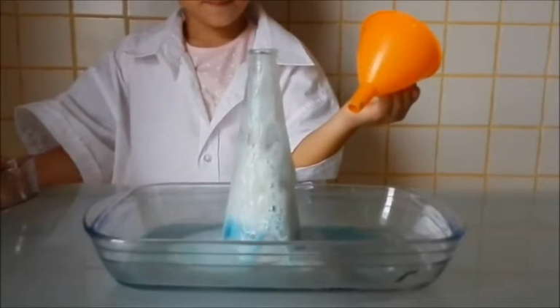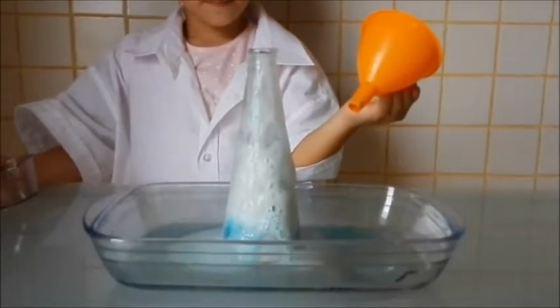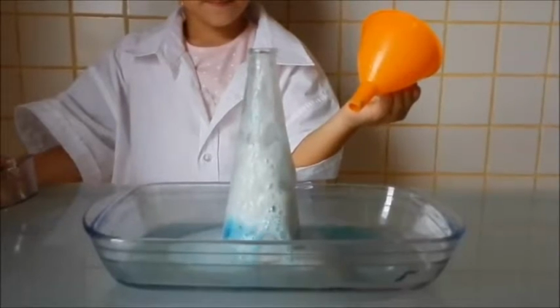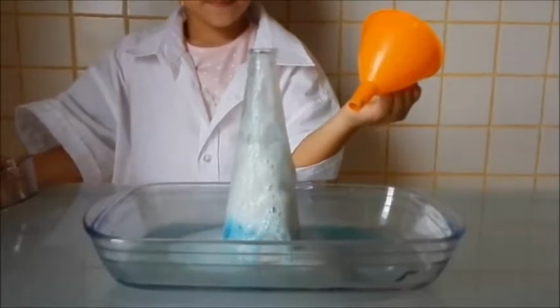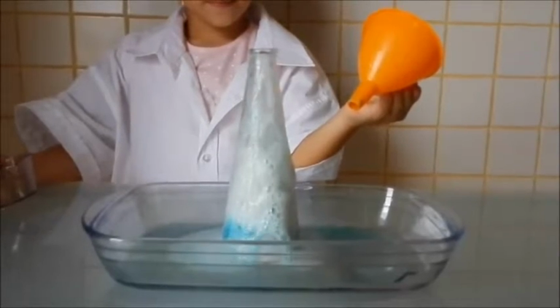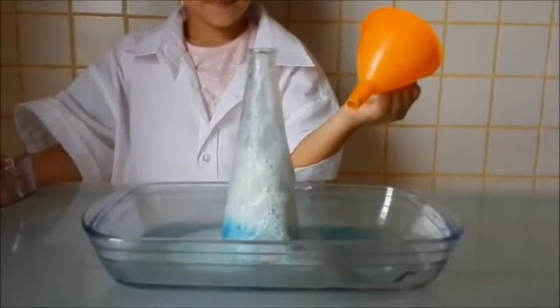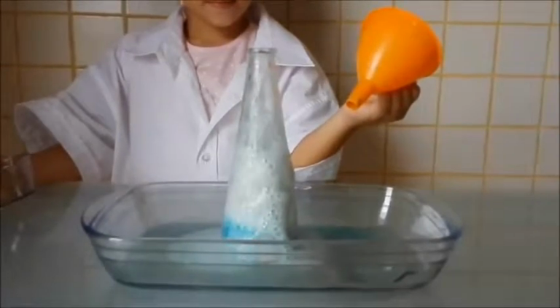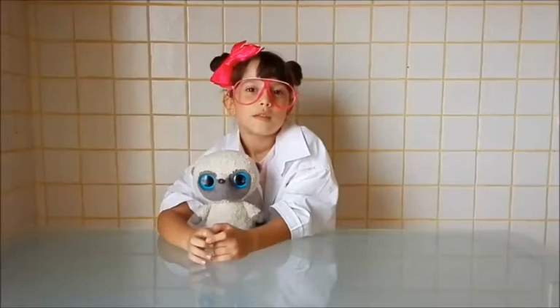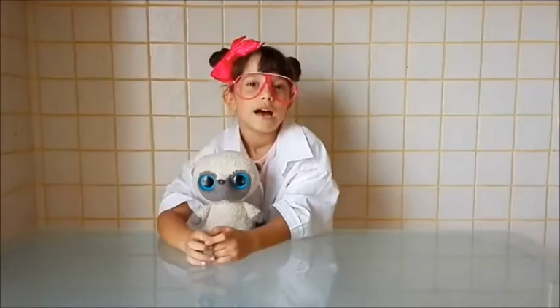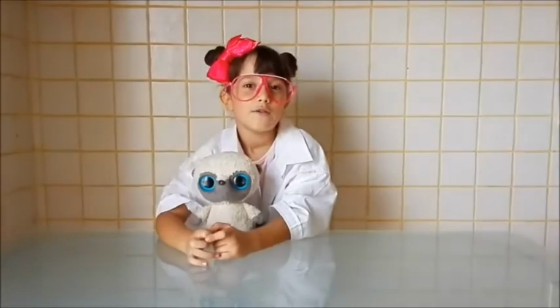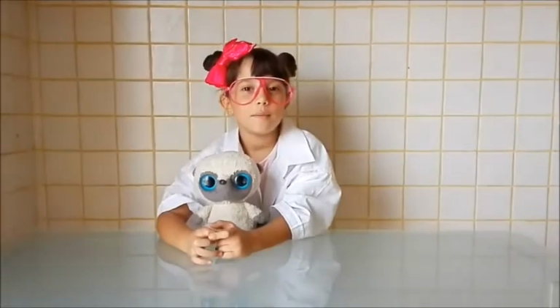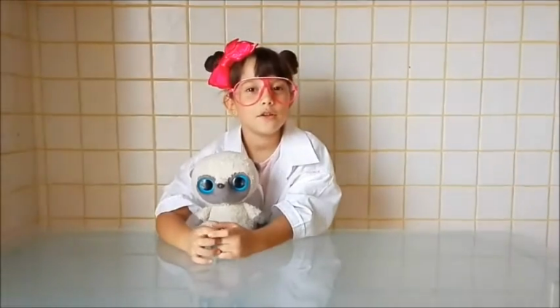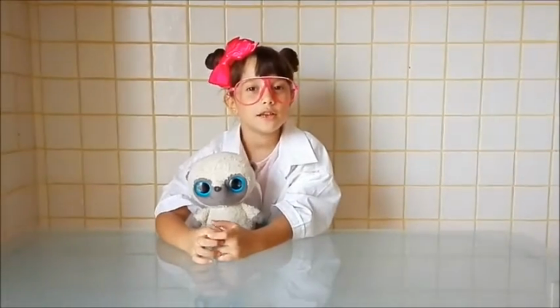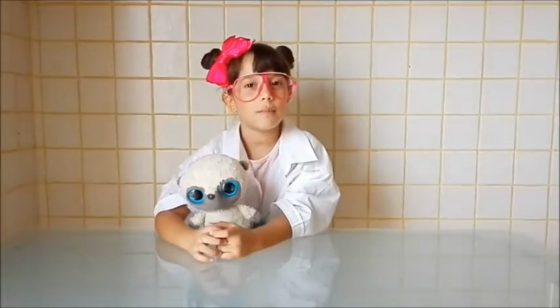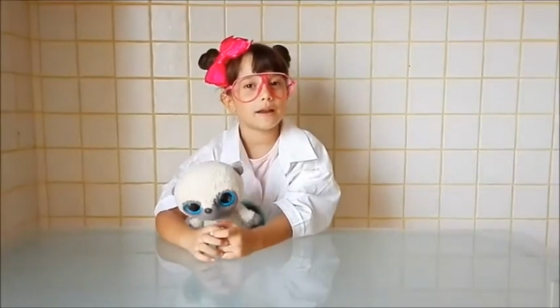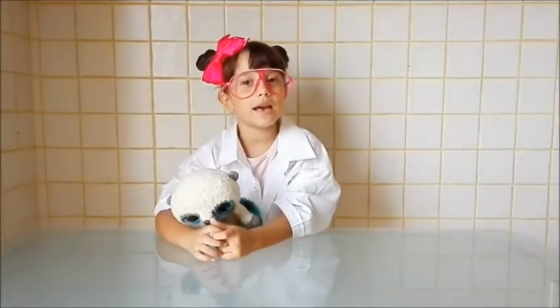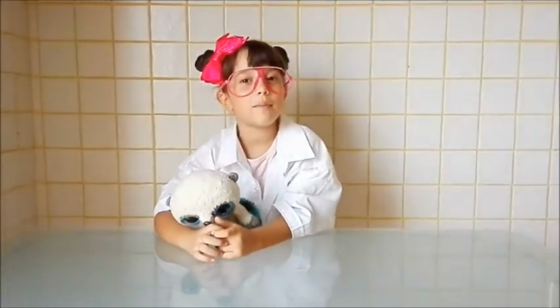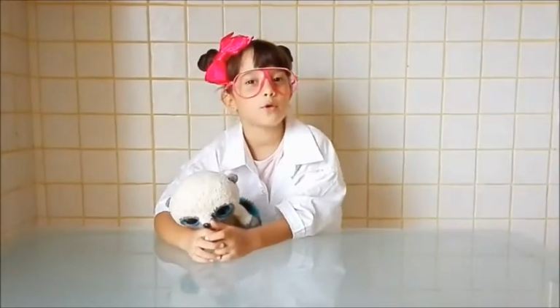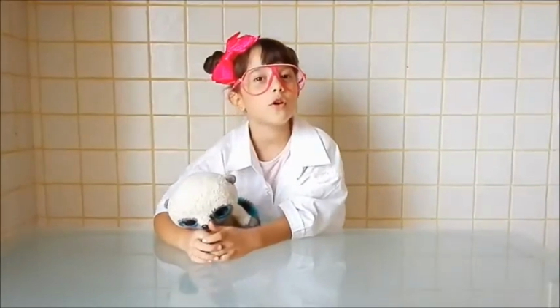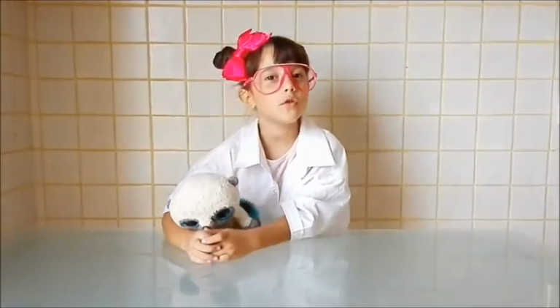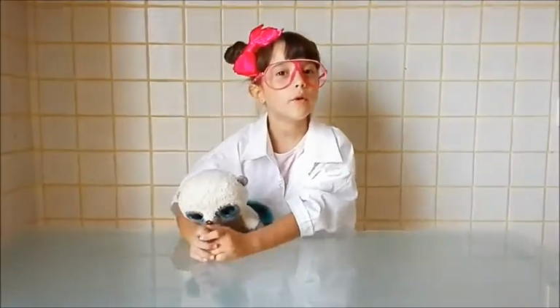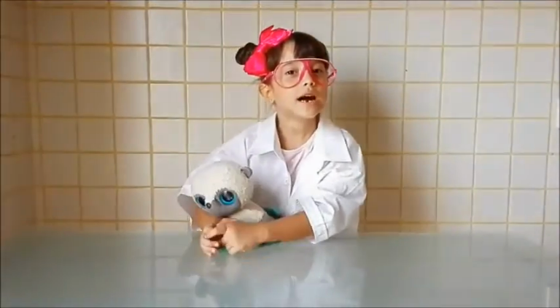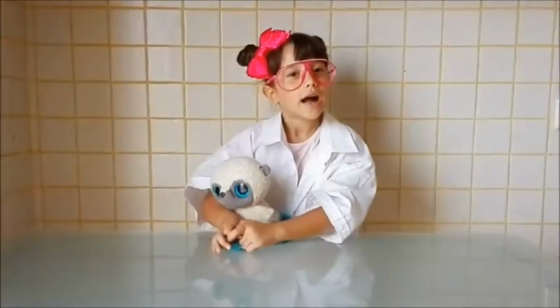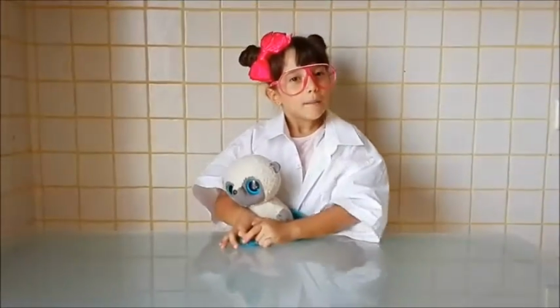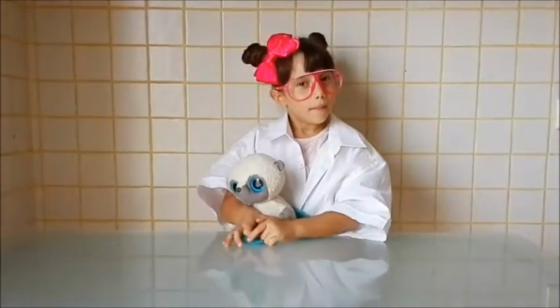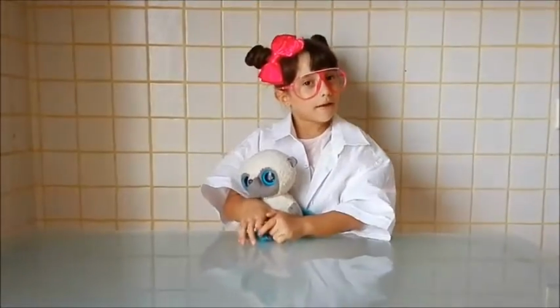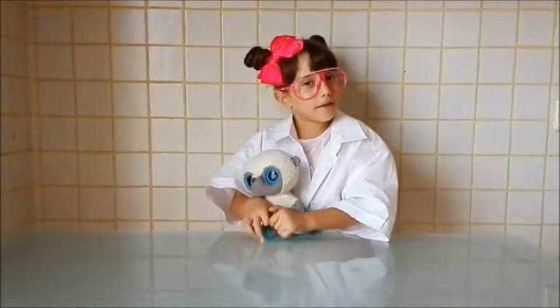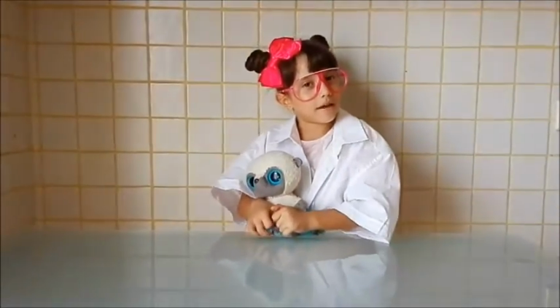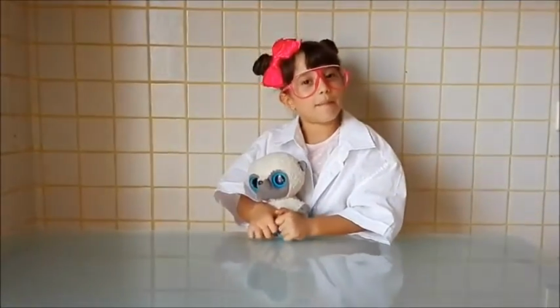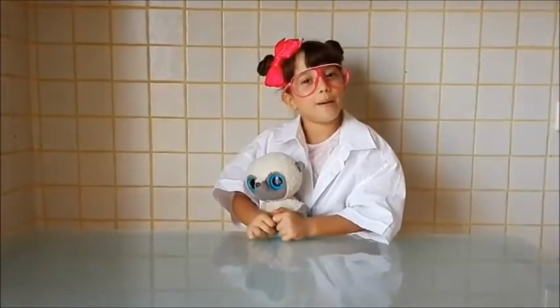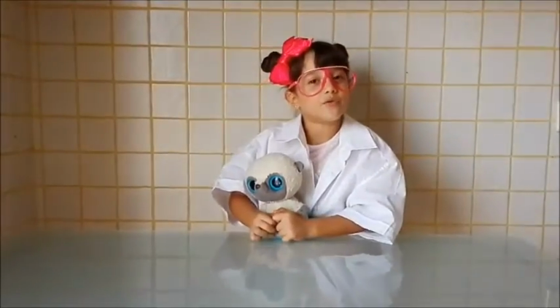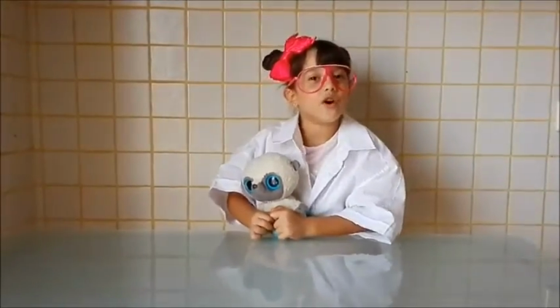Listo, chicos, parecía la explosión de un volcán. ¡Vamos a ver el siguiente experimento!